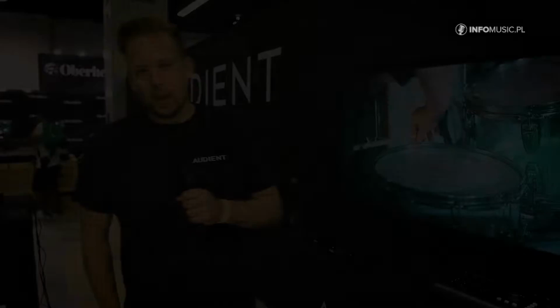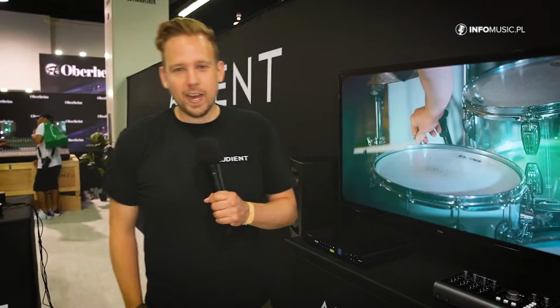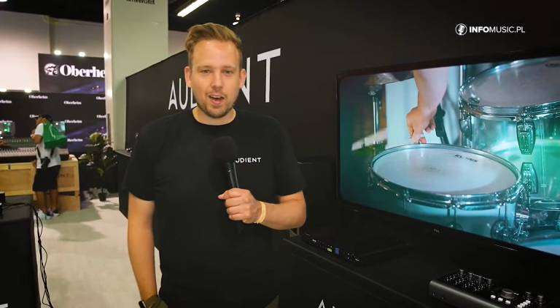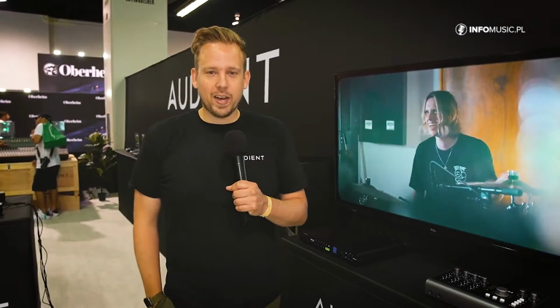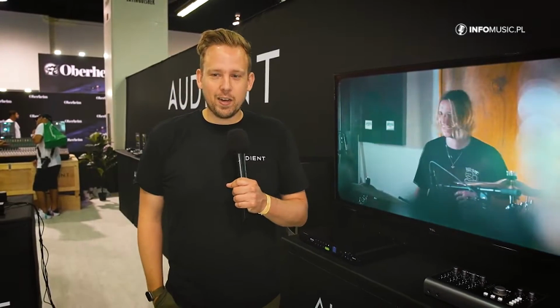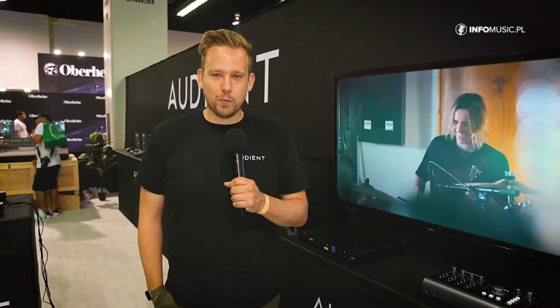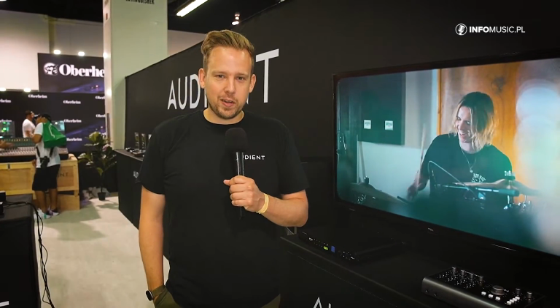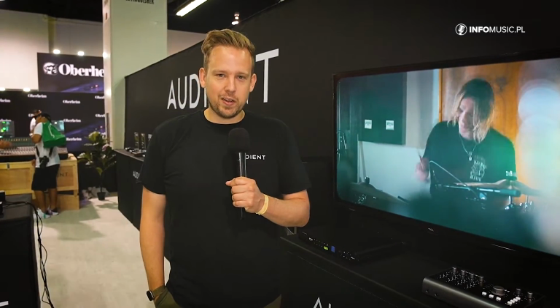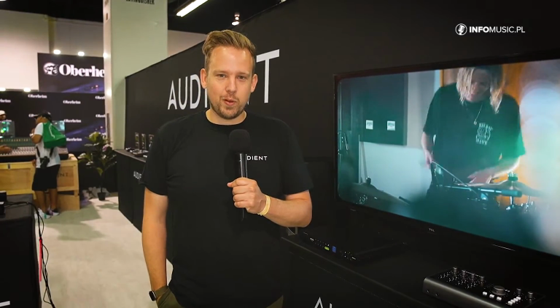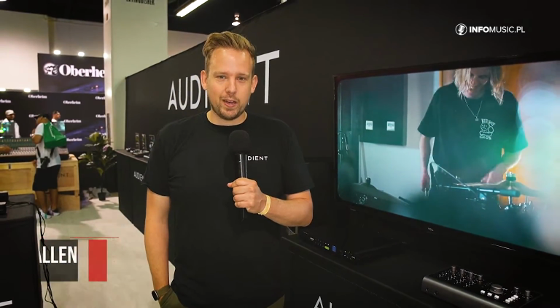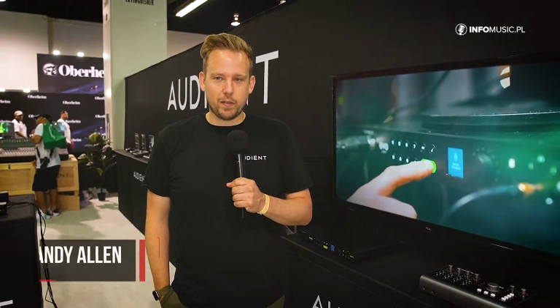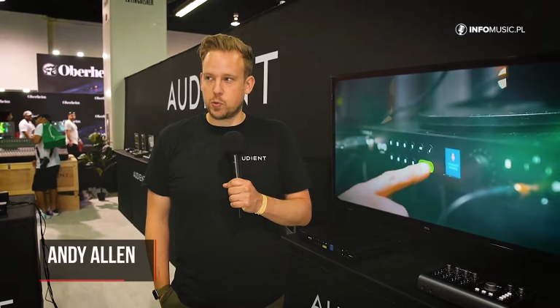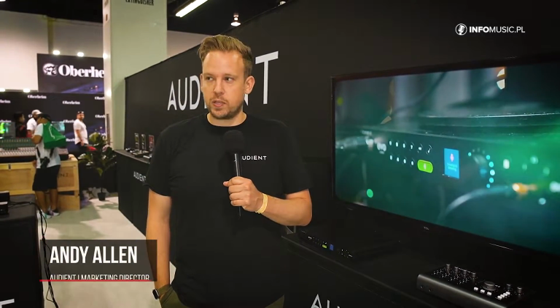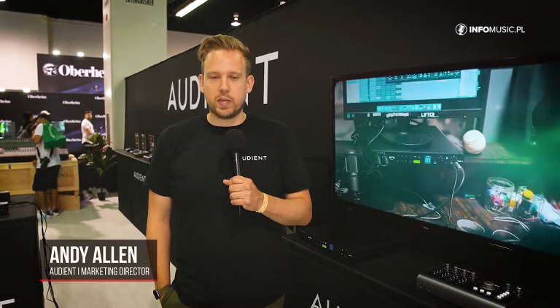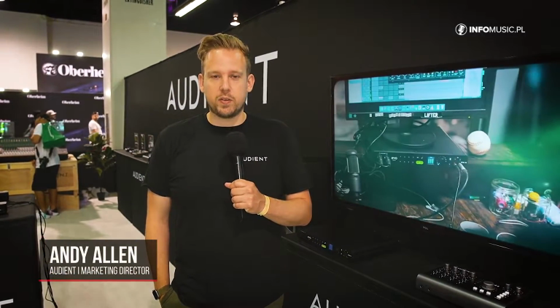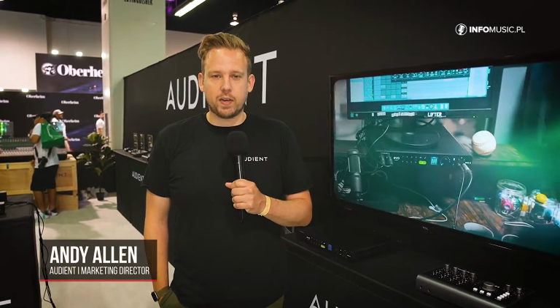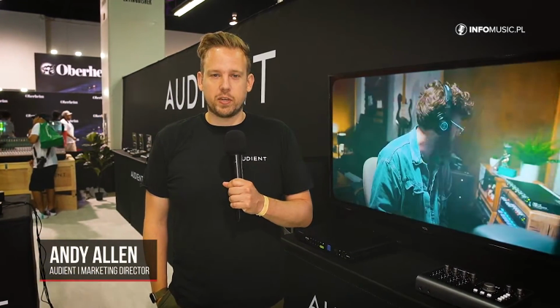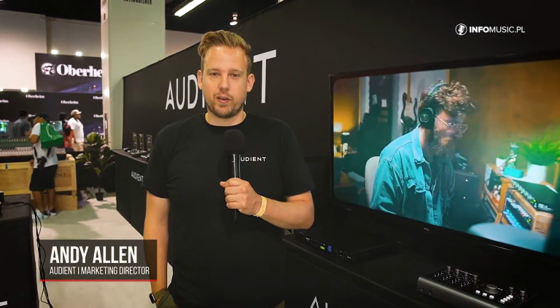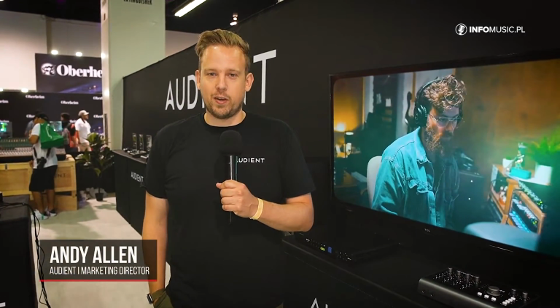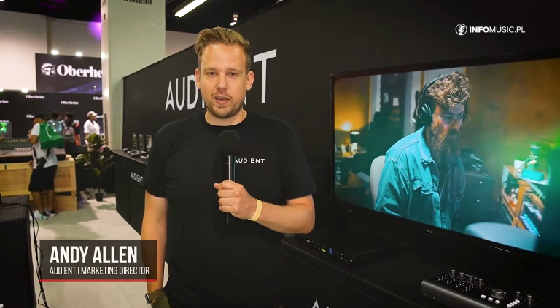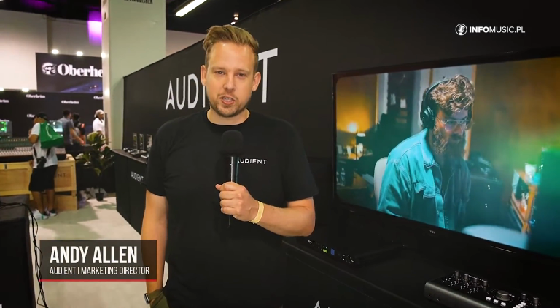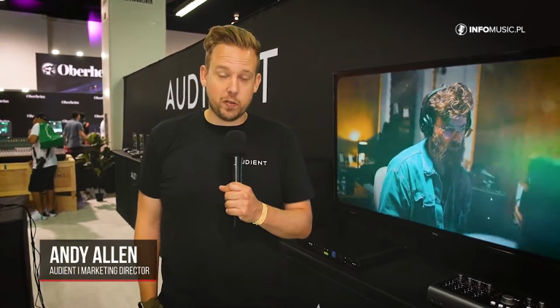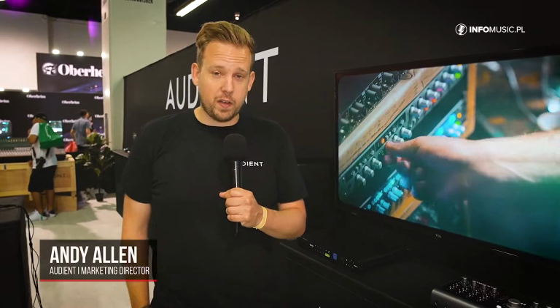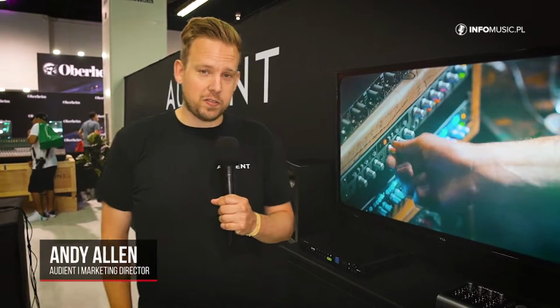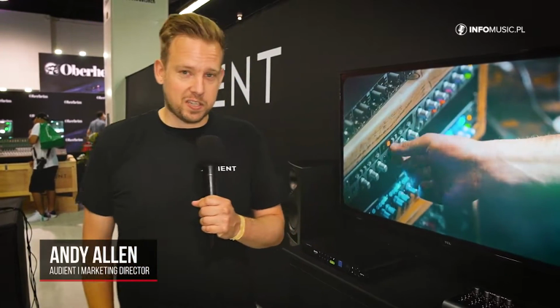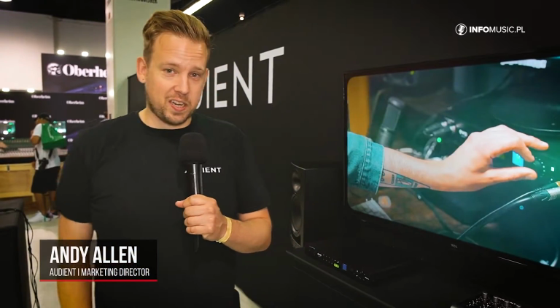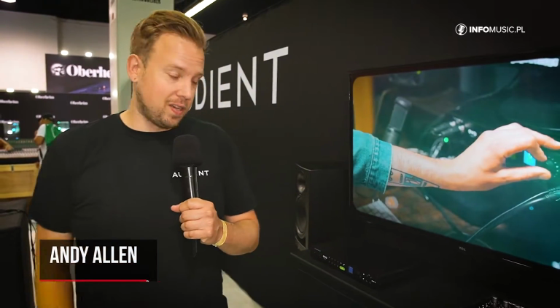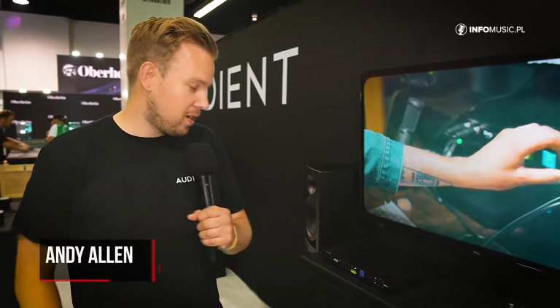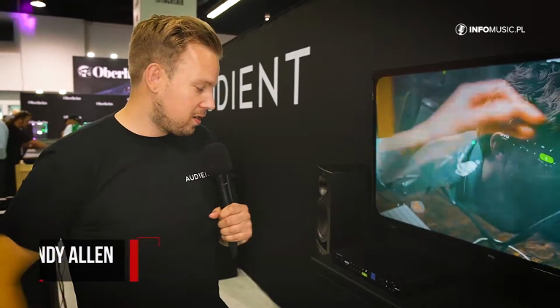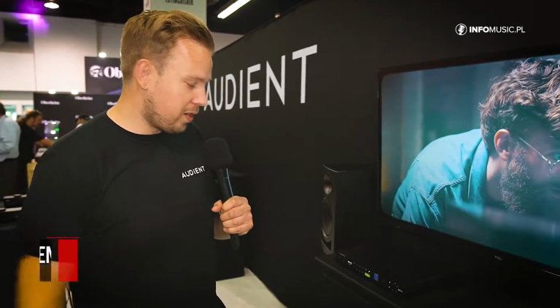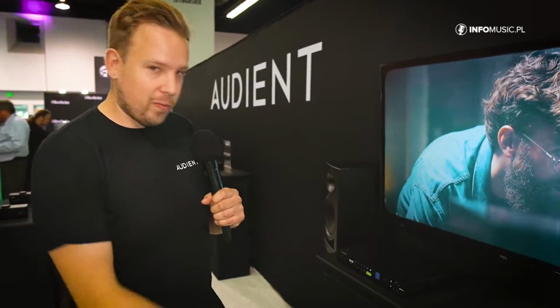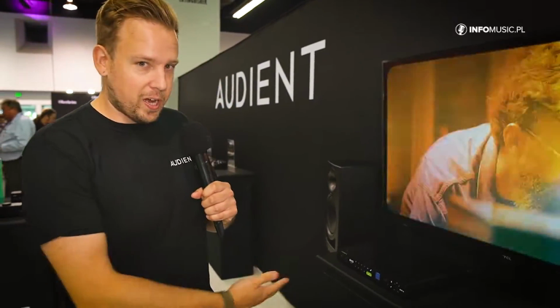Hey, I'm Andy, I'm from Audion, and we're here at the 2022 NAMM show, and I'm here to show you the Evo 16. So here we go.